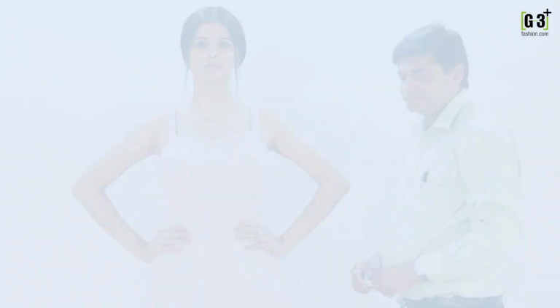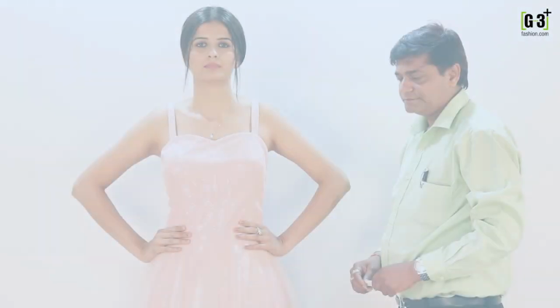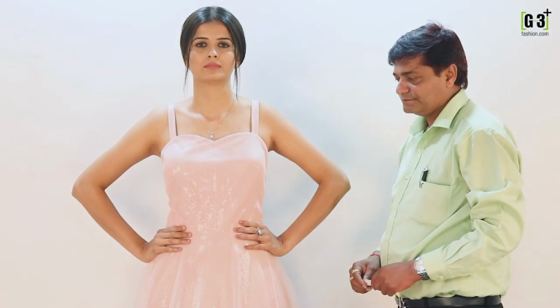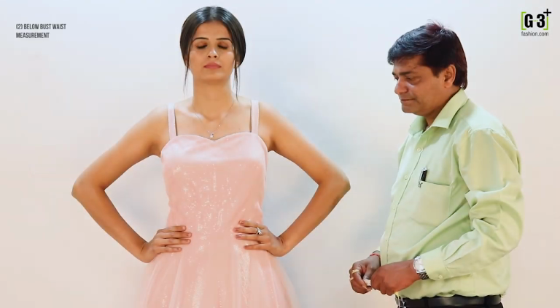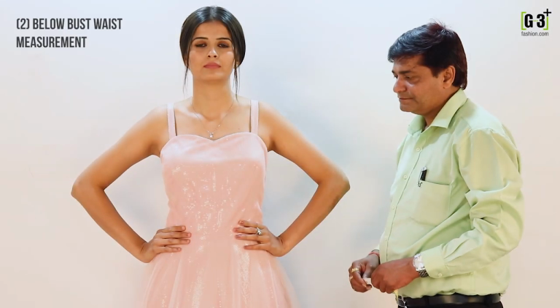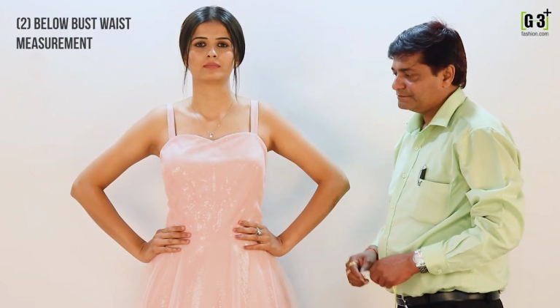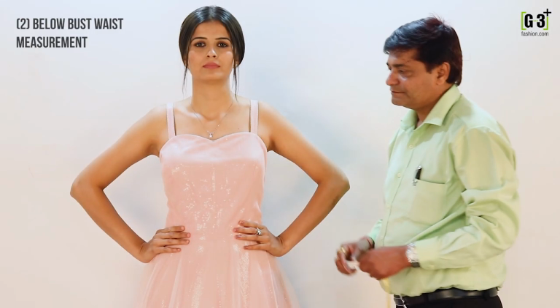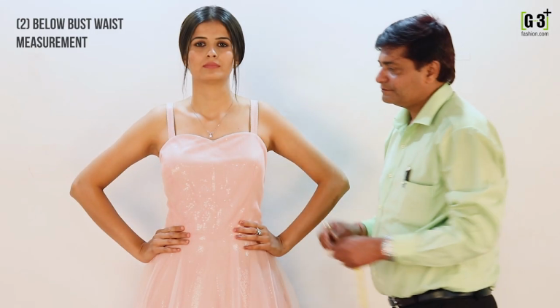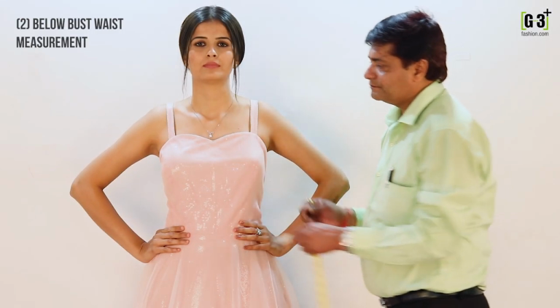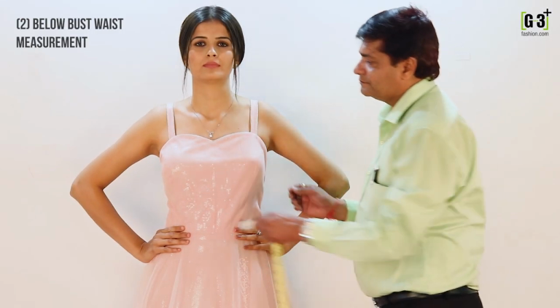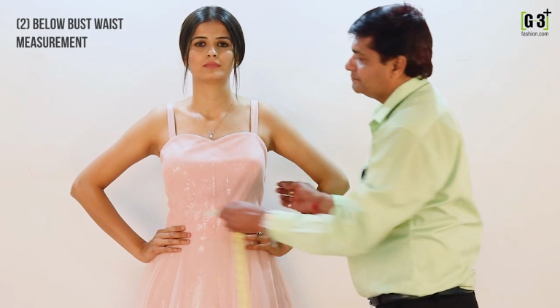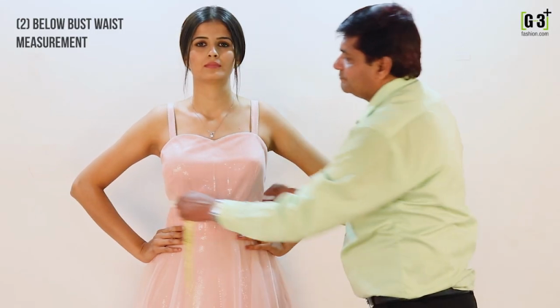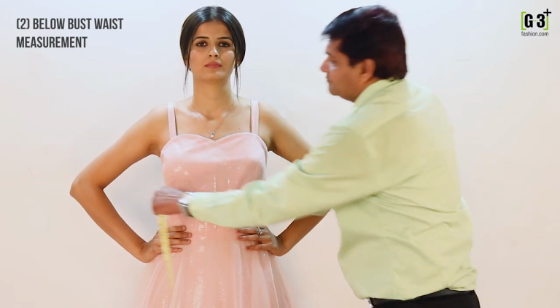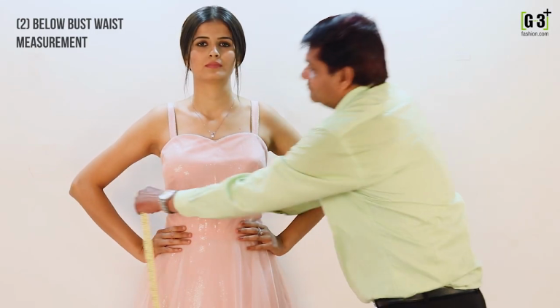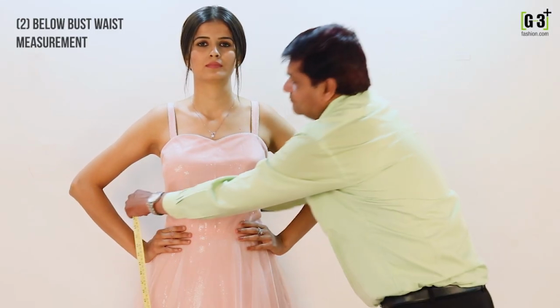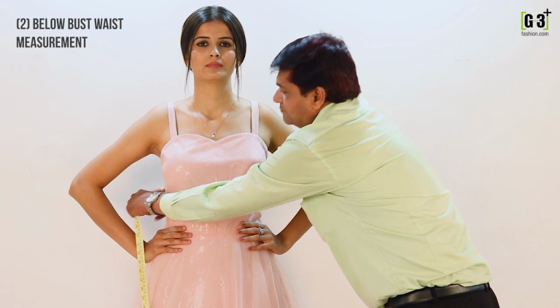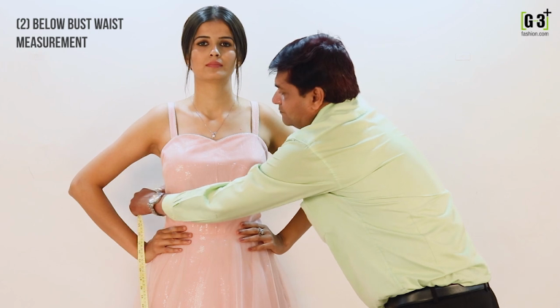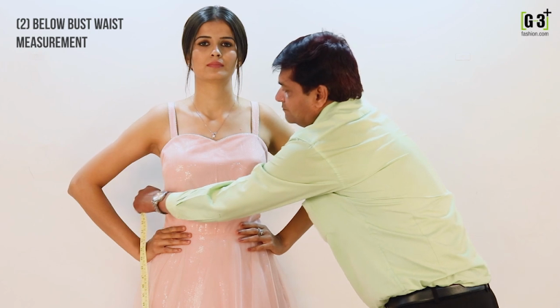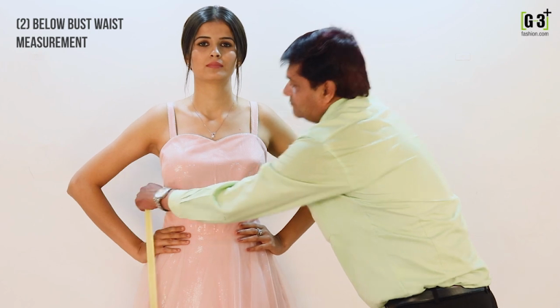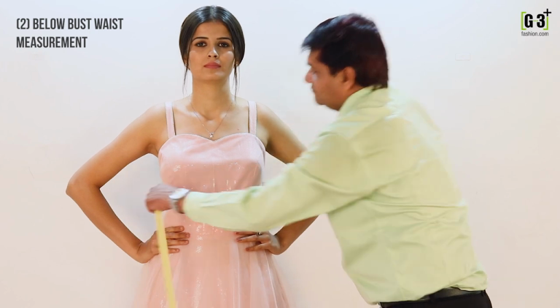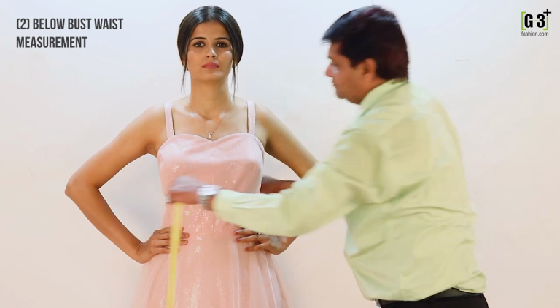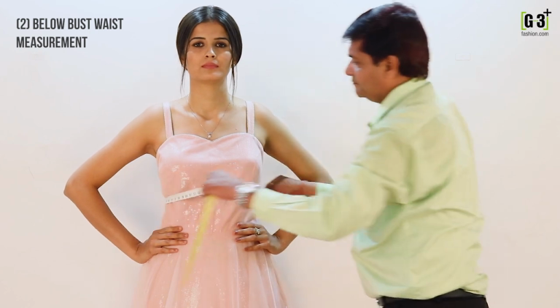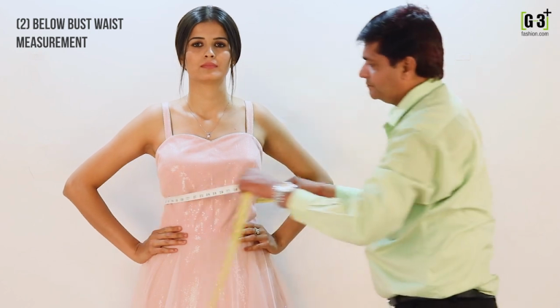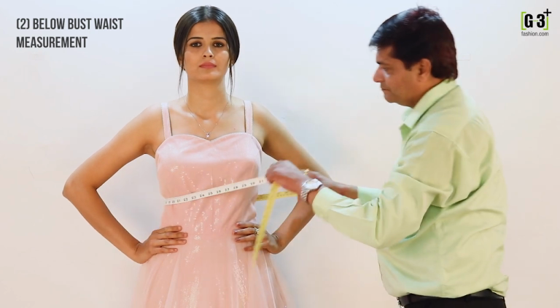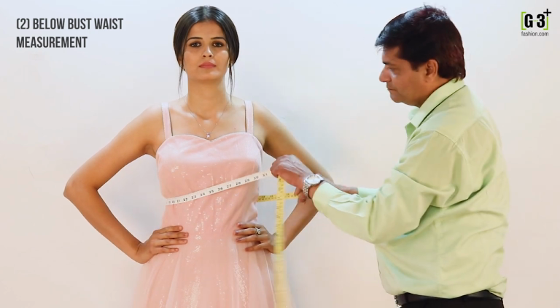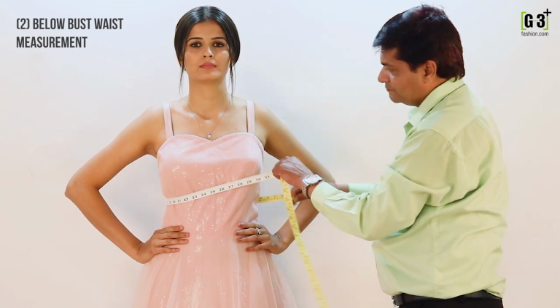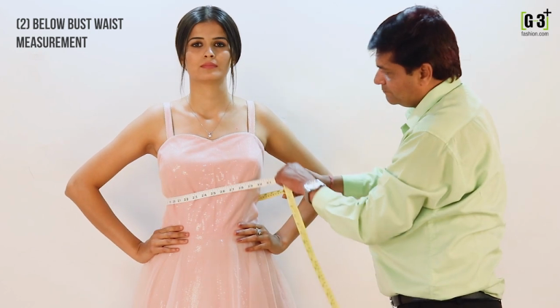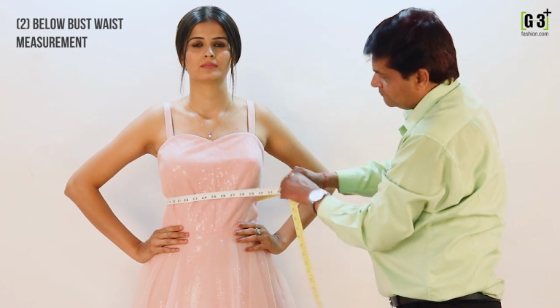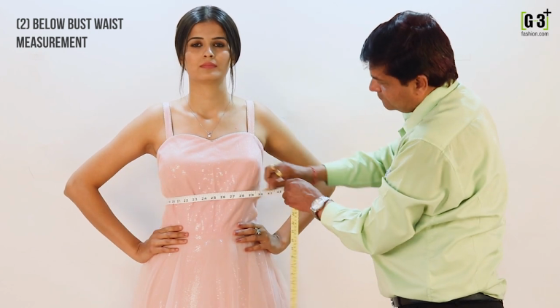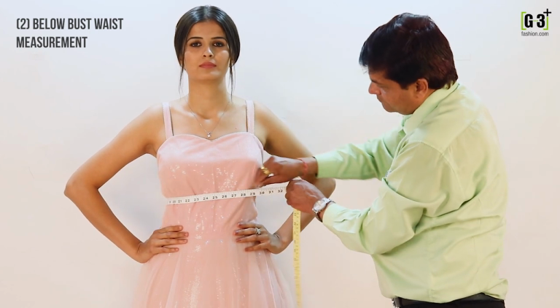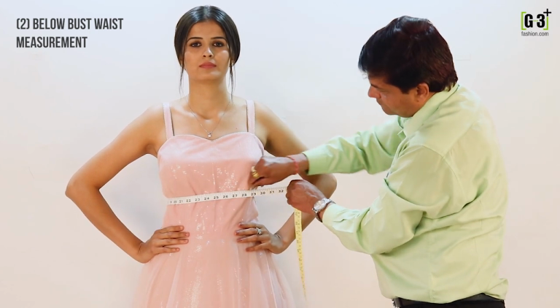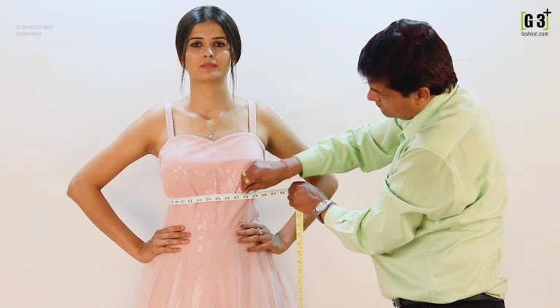To measure below your bust level, take the measuring tape under your bust line to measure it.